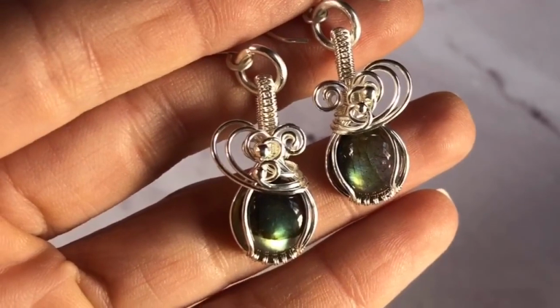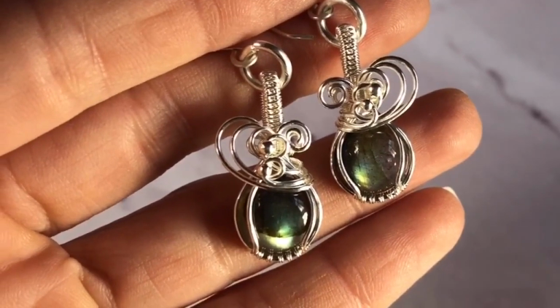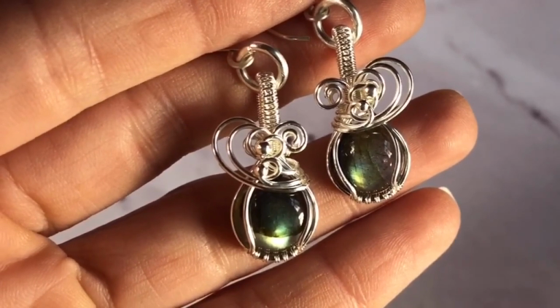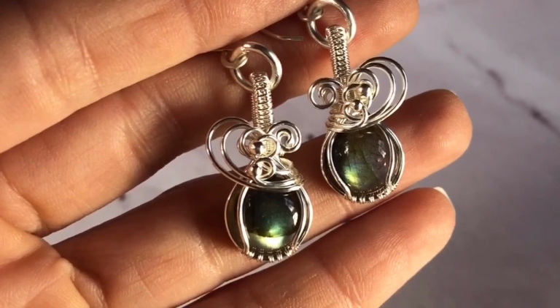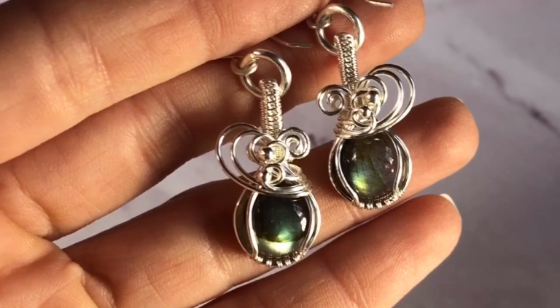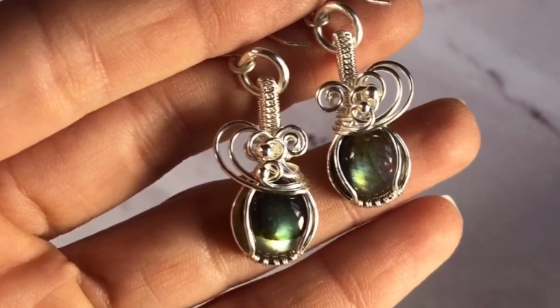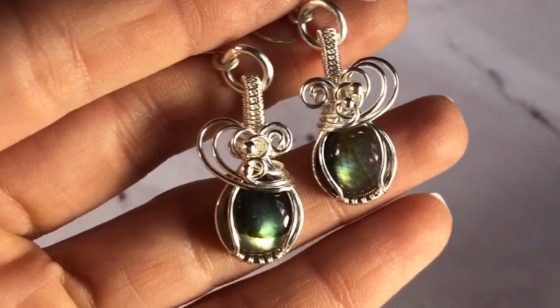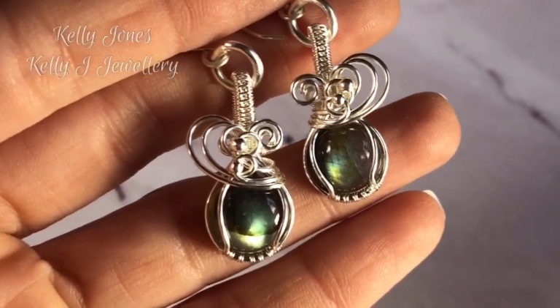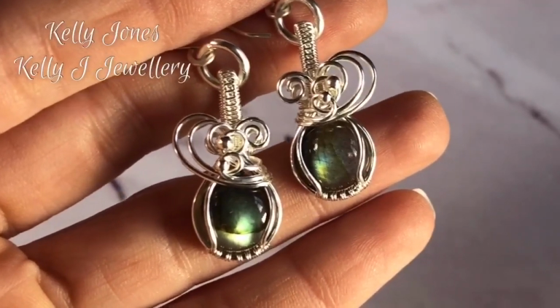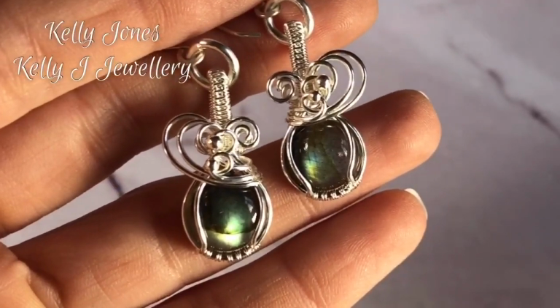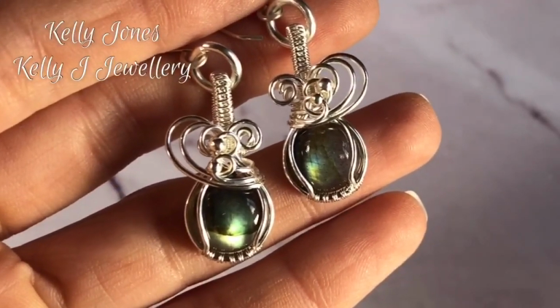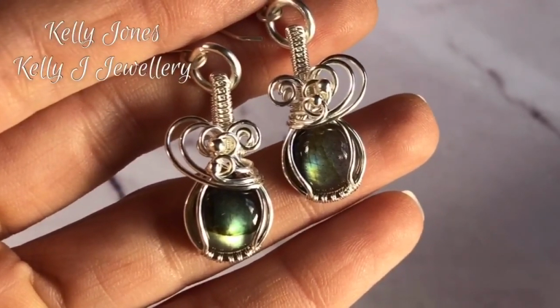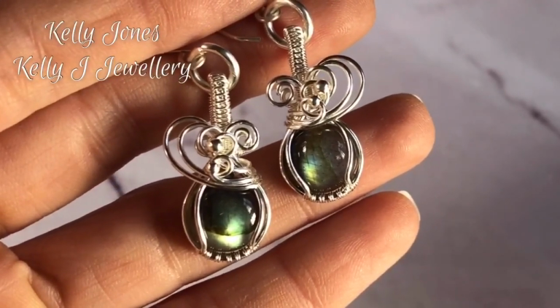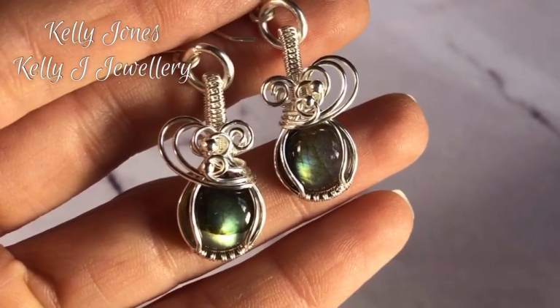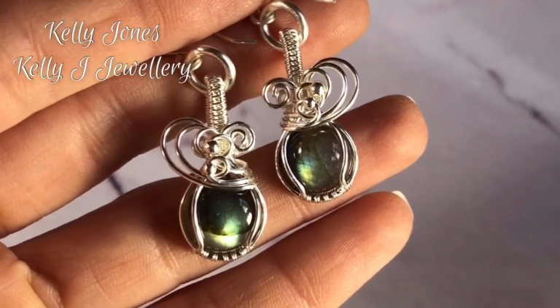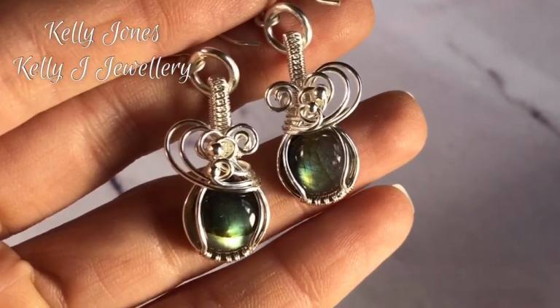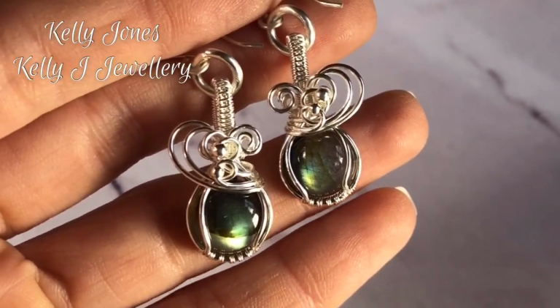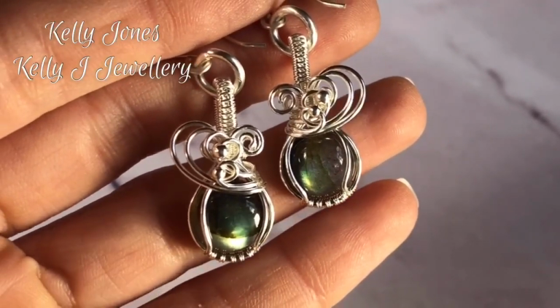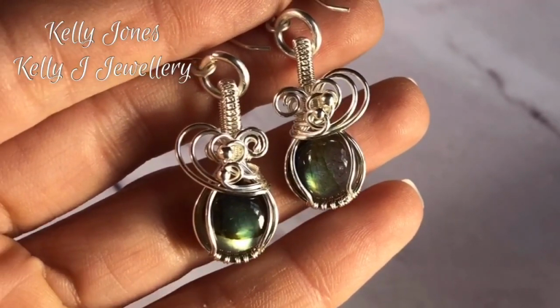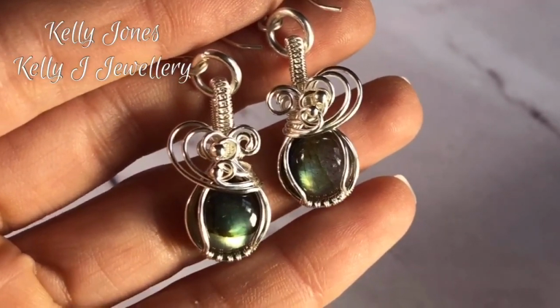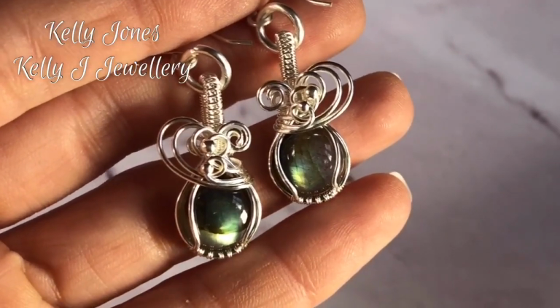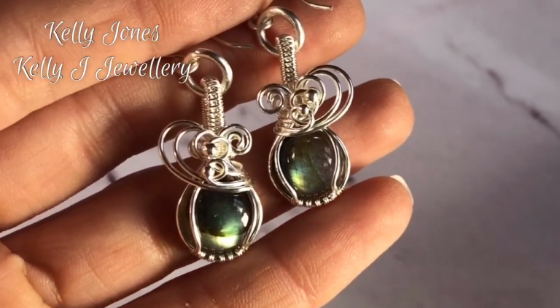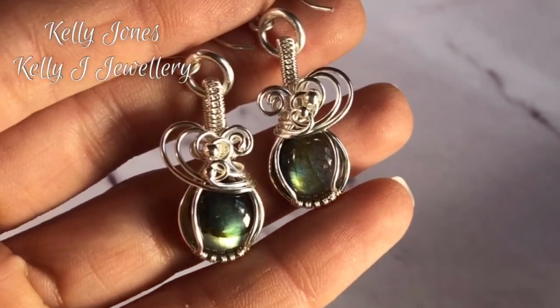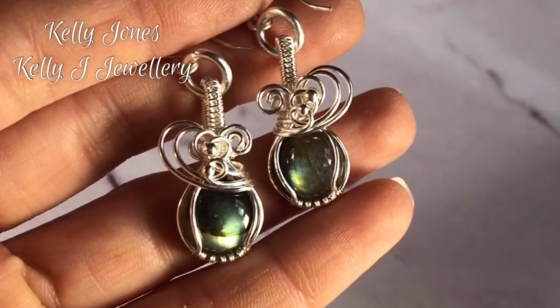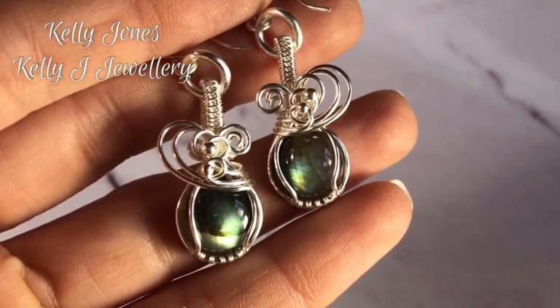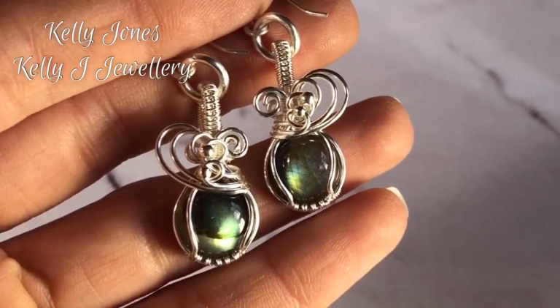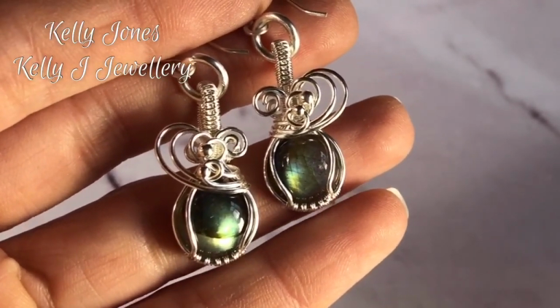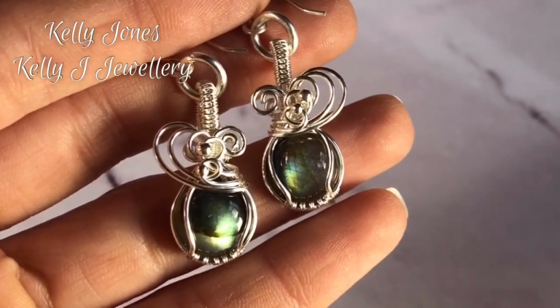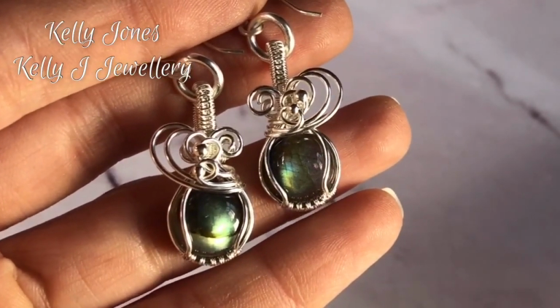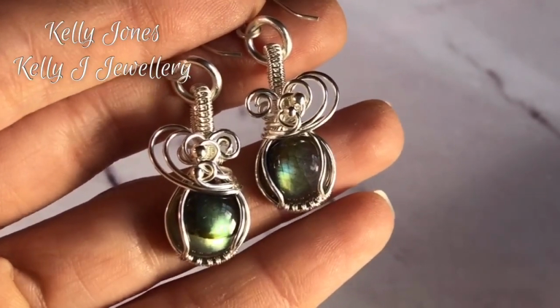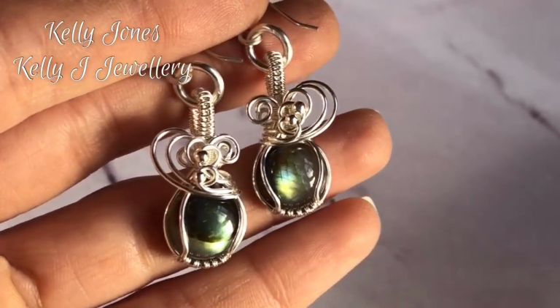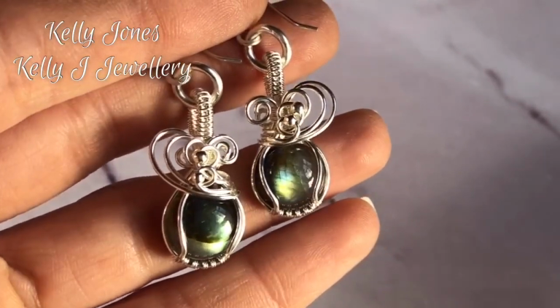Hi, I'm Kelly from Kelly J Jewellery. Today I'm going to be showing you how to make these cute little earrings.